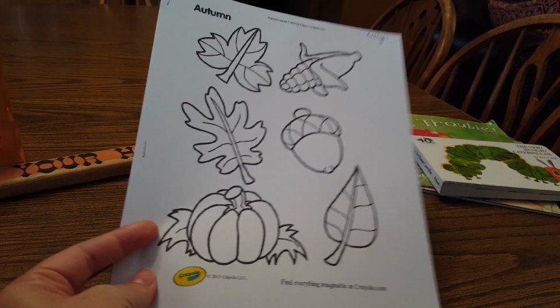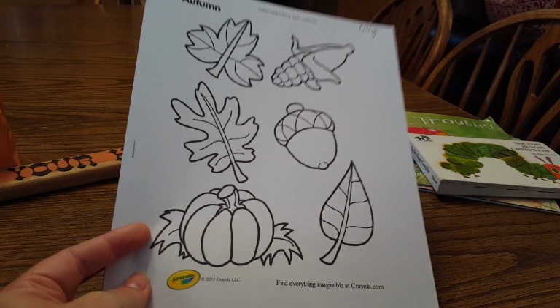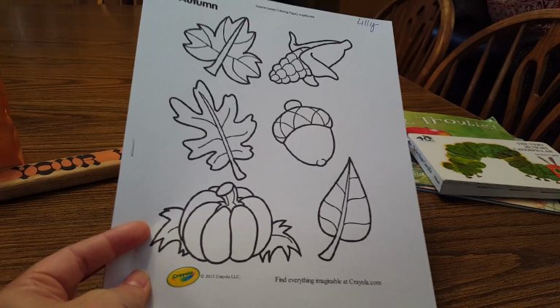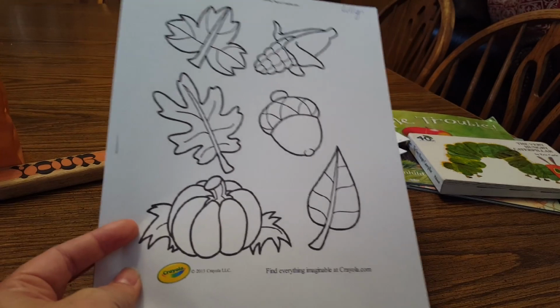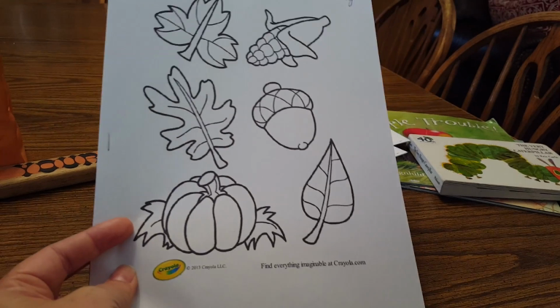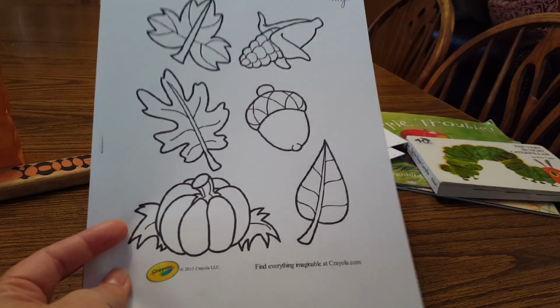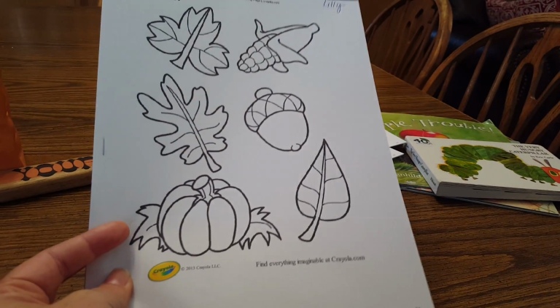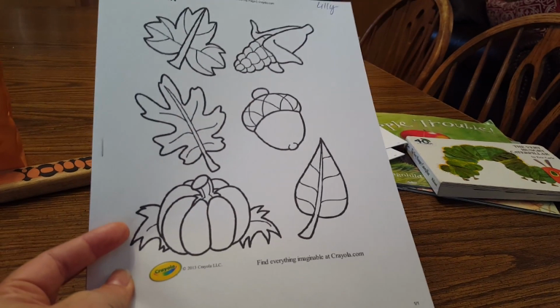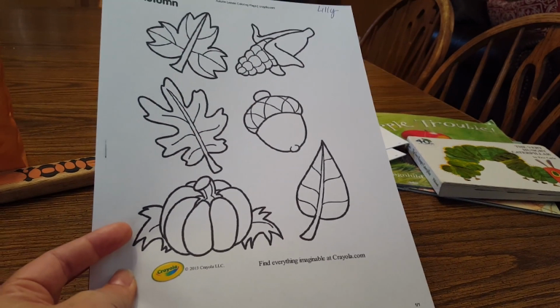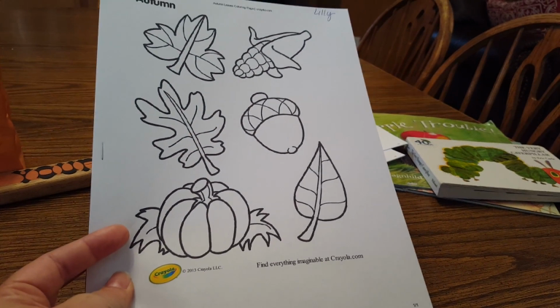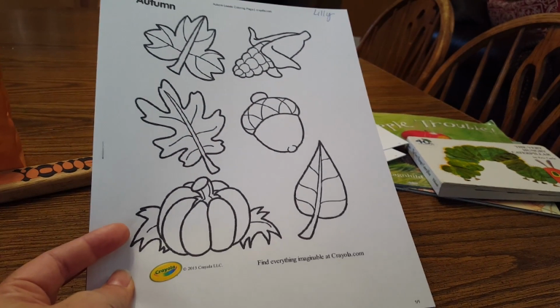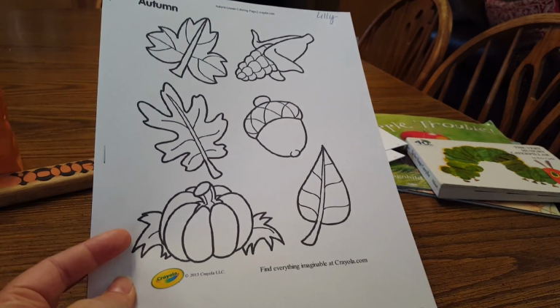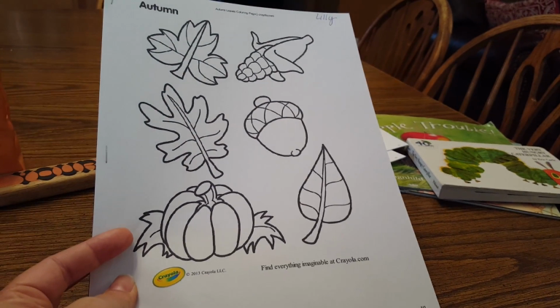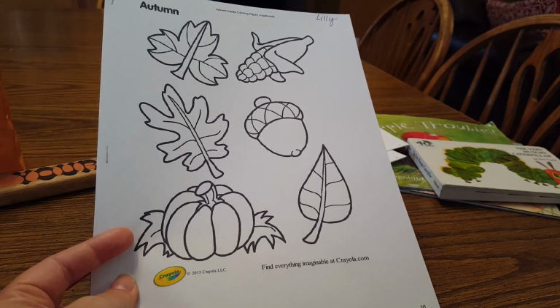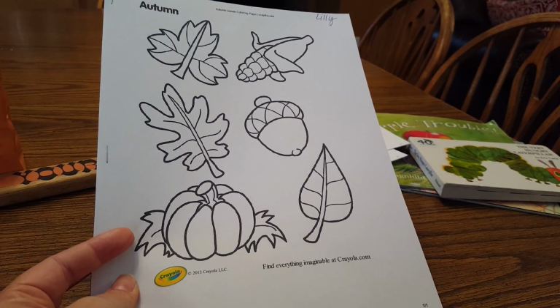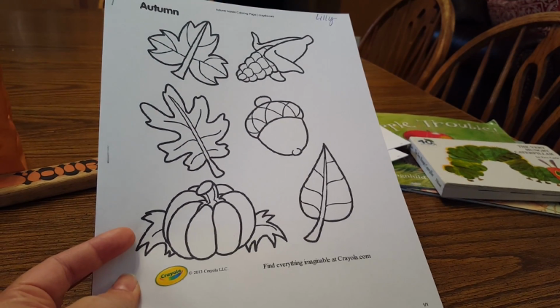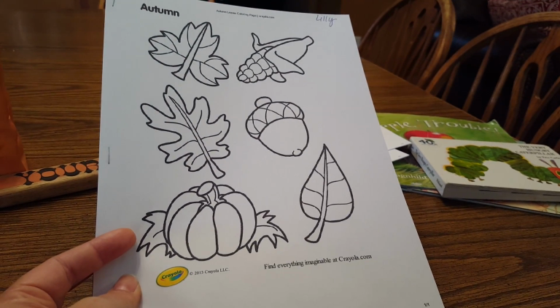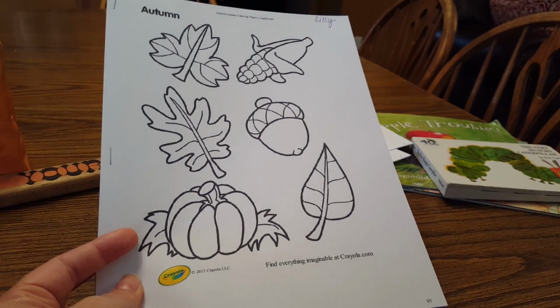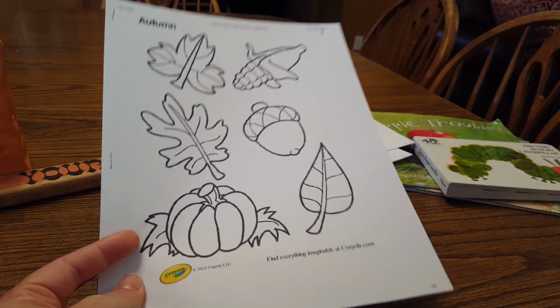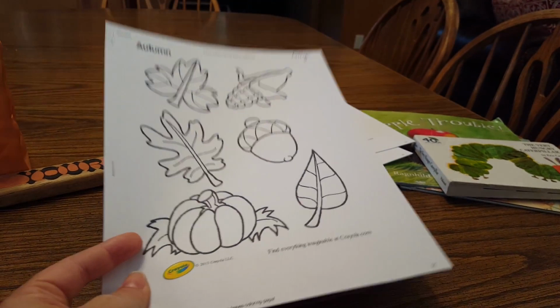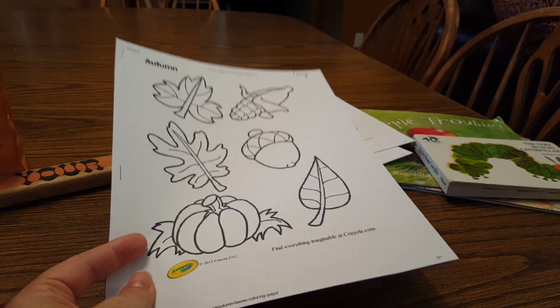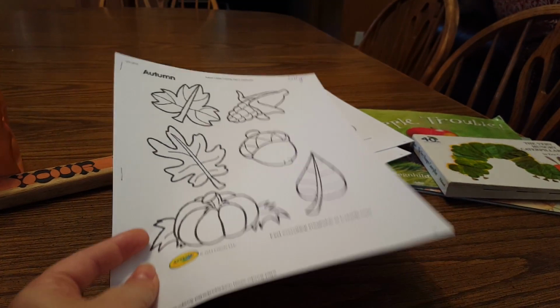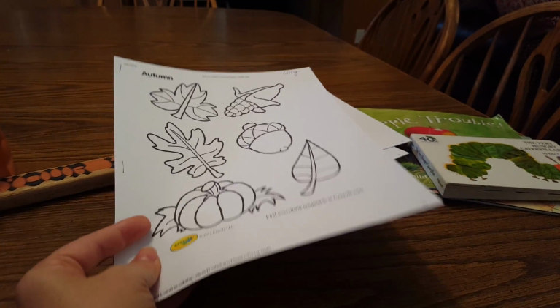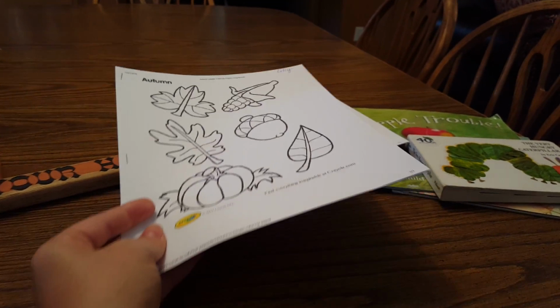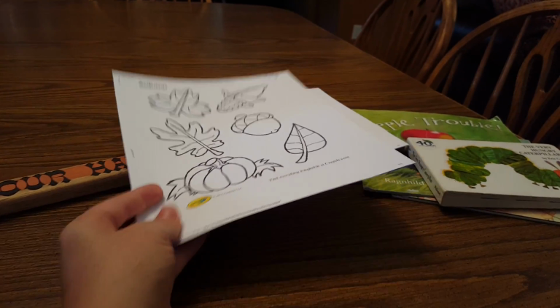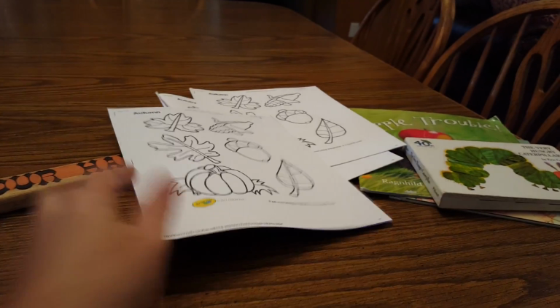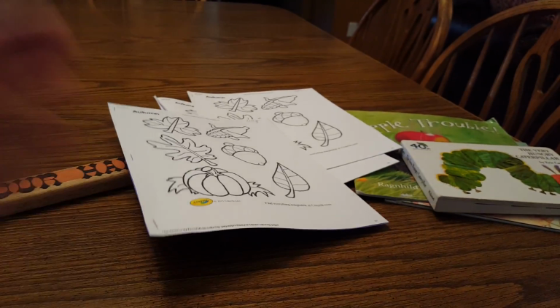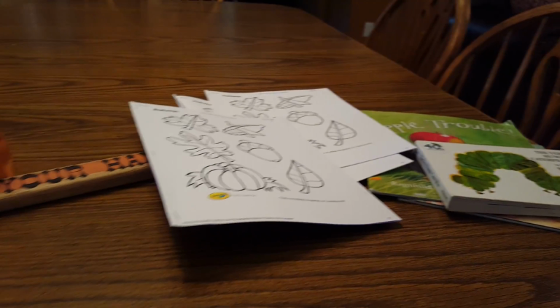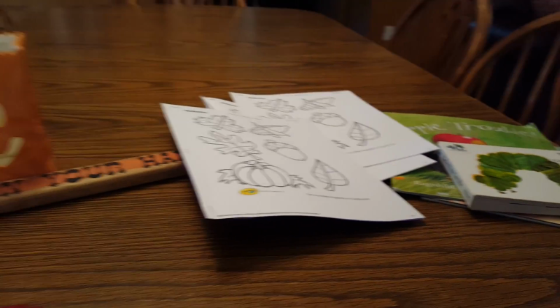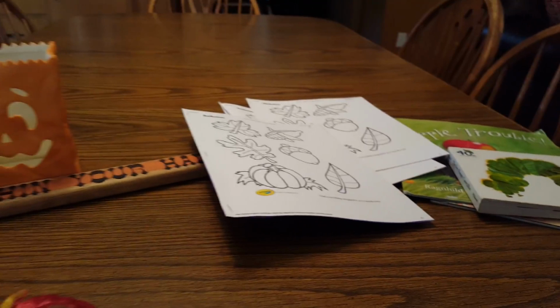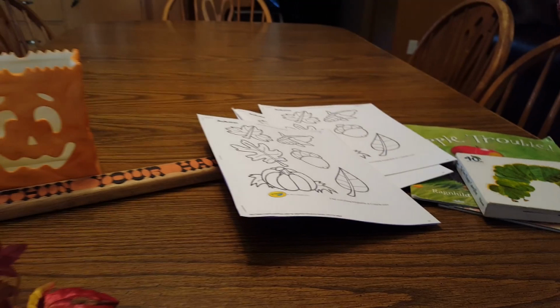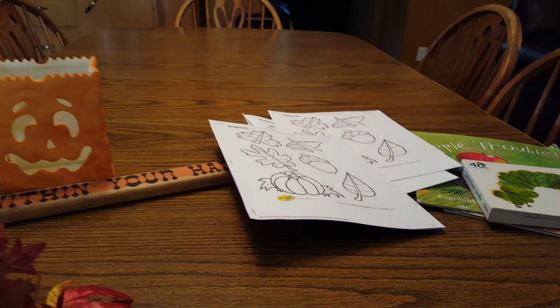So anyways, hopefully that will give you some good ideas for a leaf study. Thanks for watching, please subscribe.